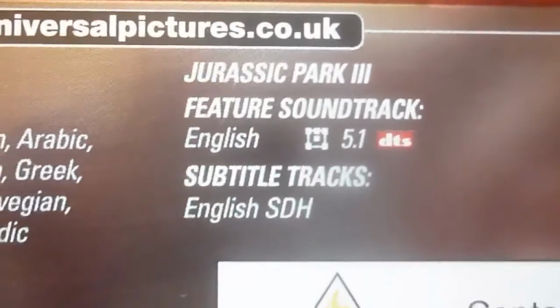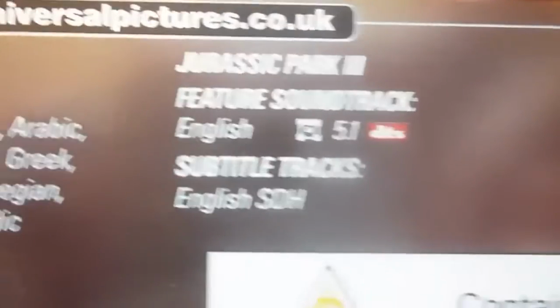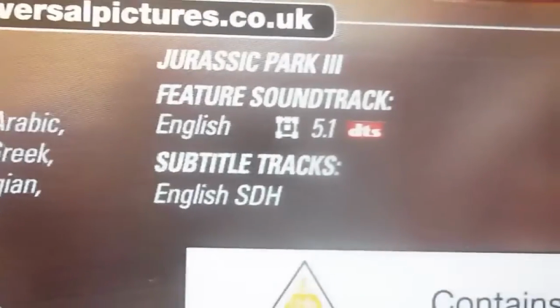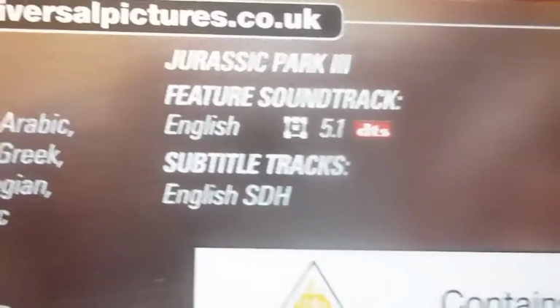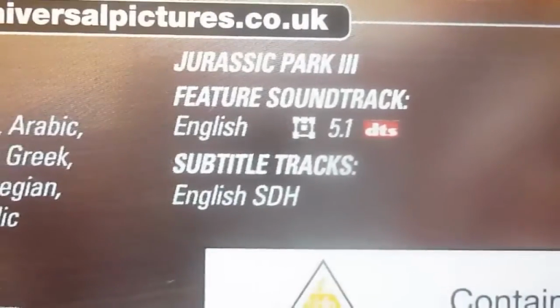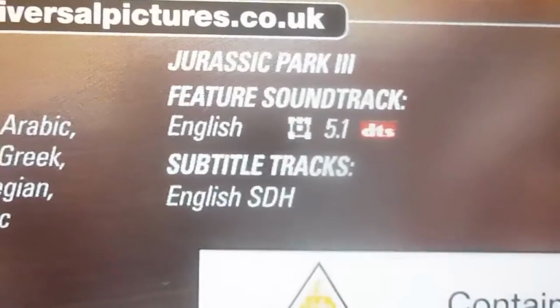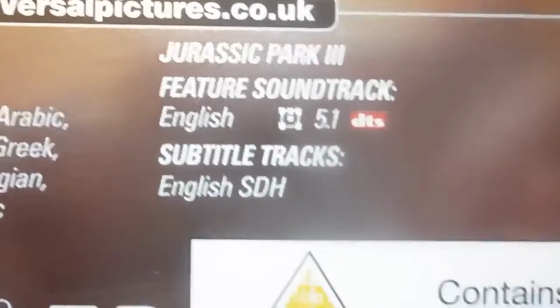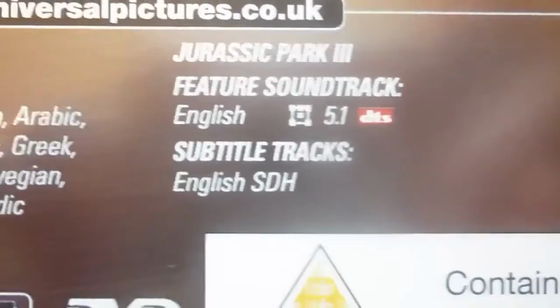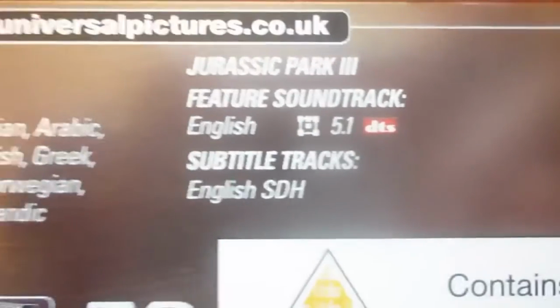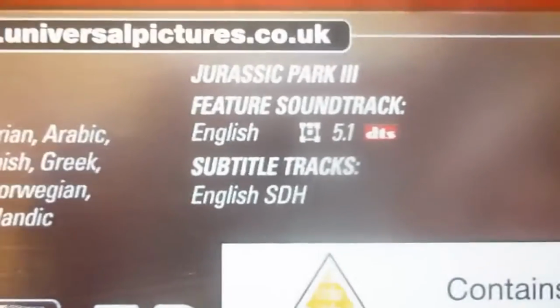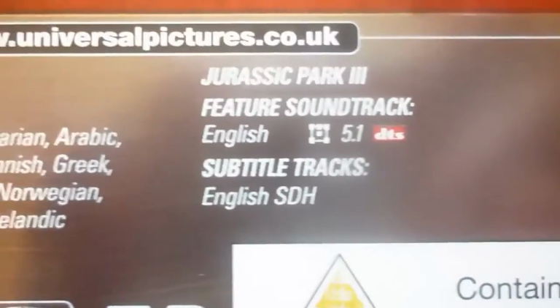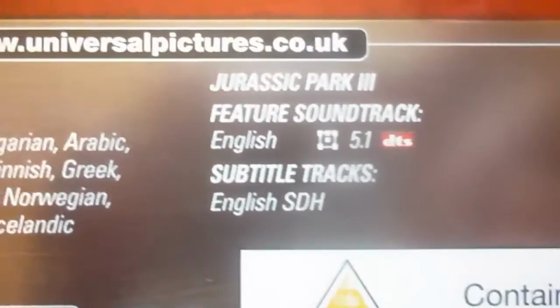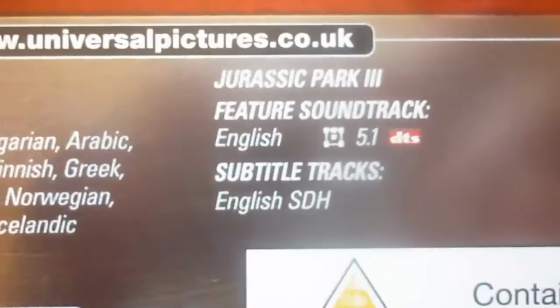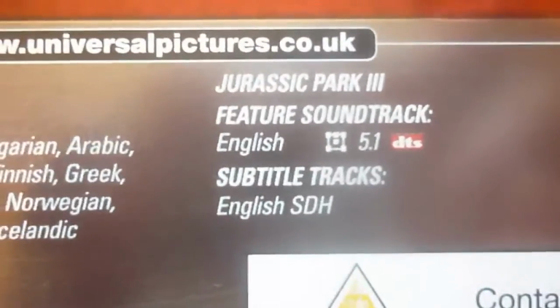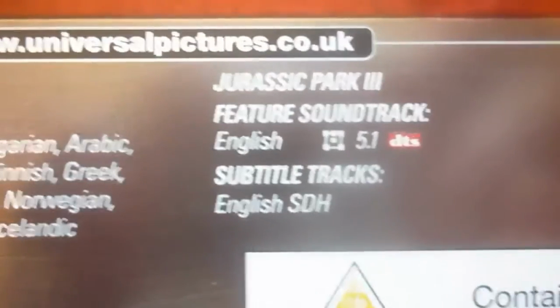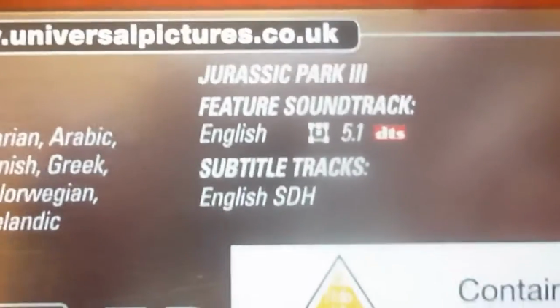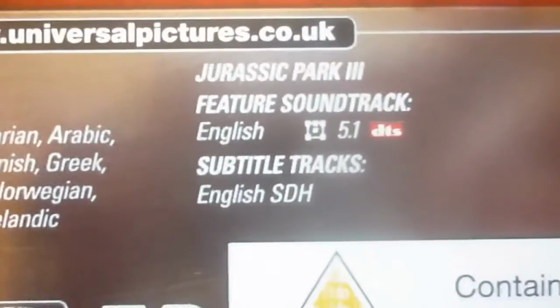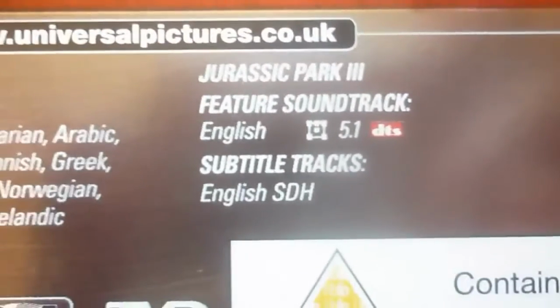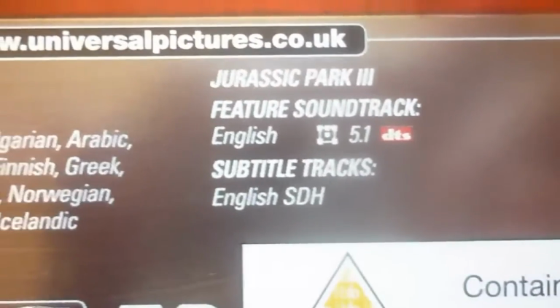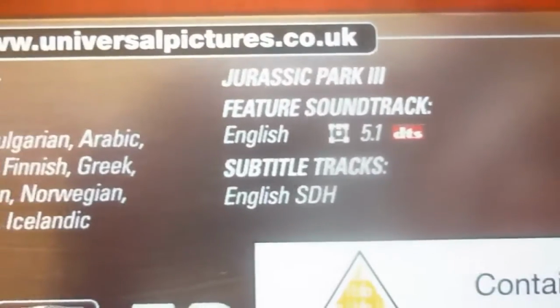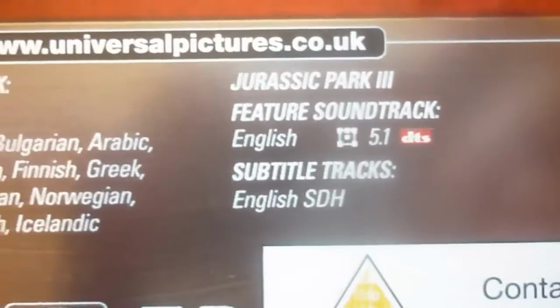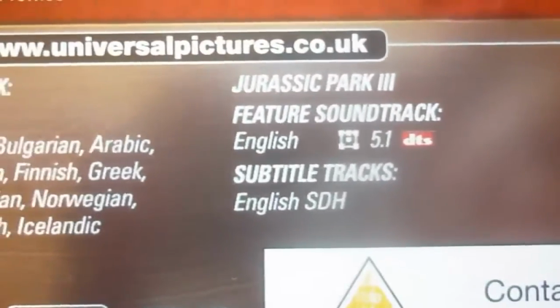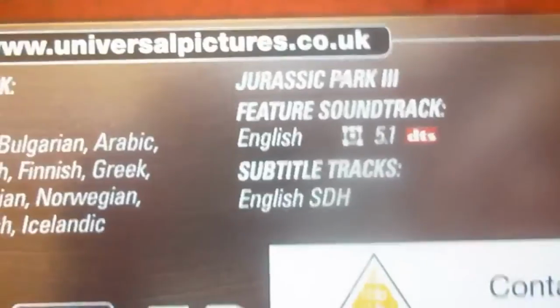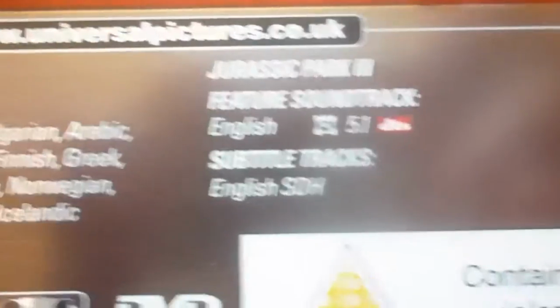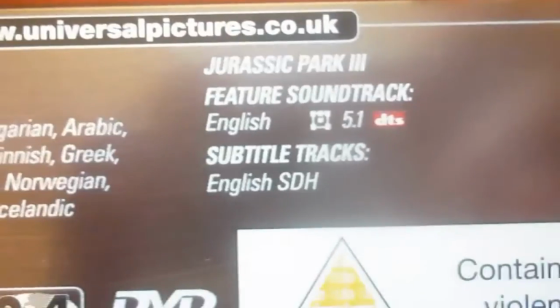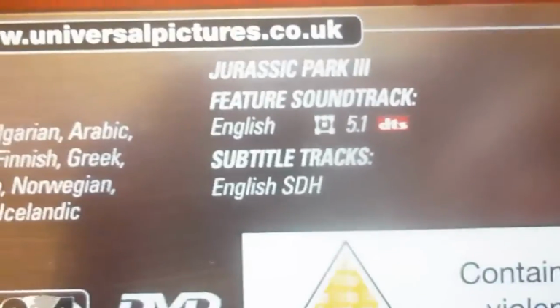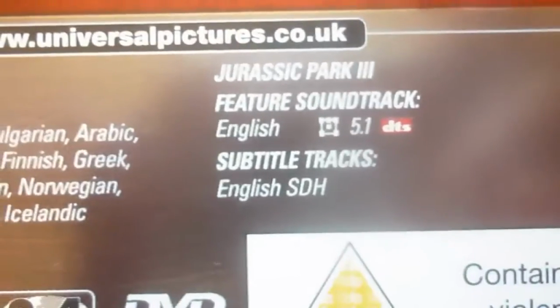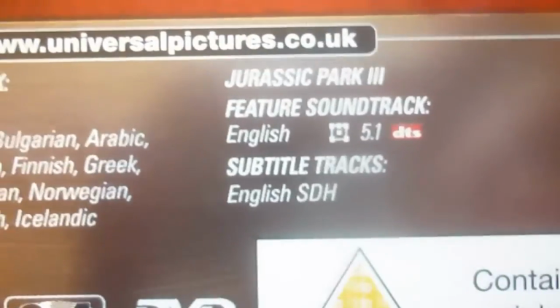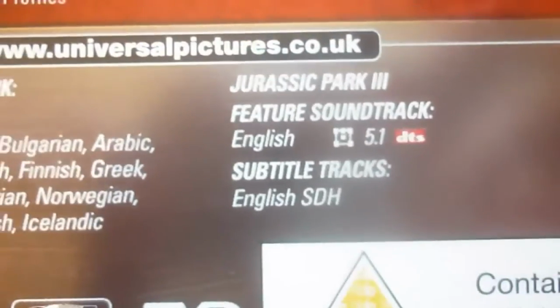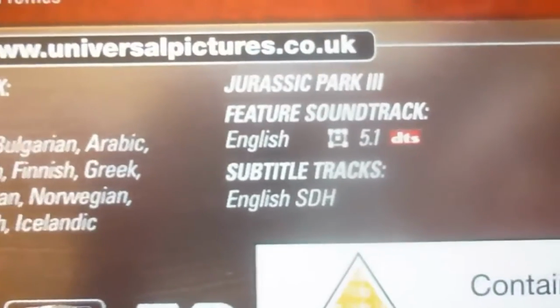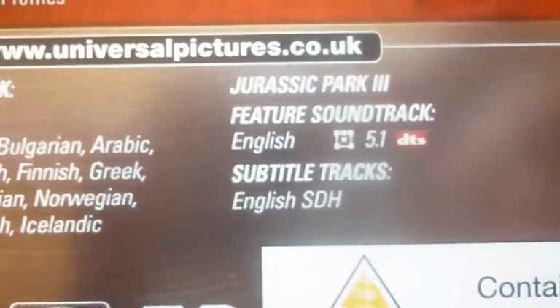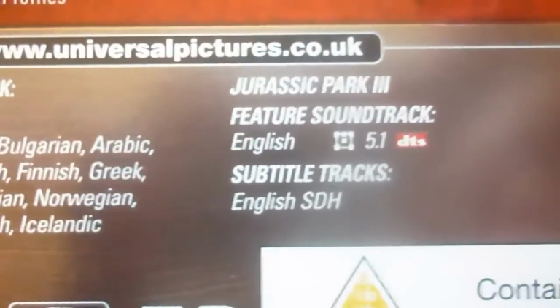Jurassic Park 3, however, only comes in English 5.1 DTS, and English subtitles only.